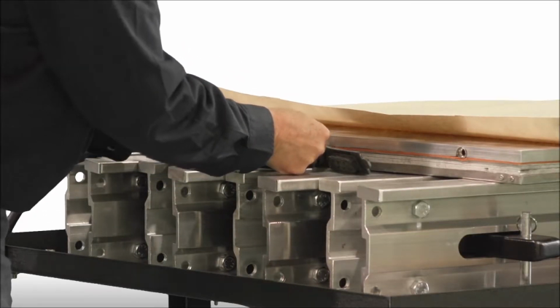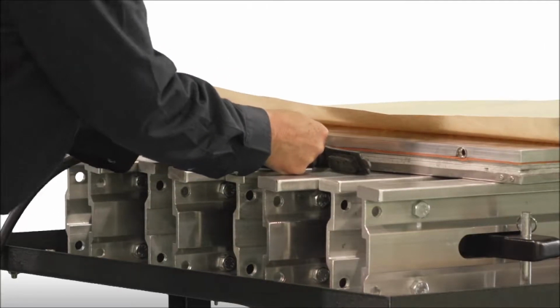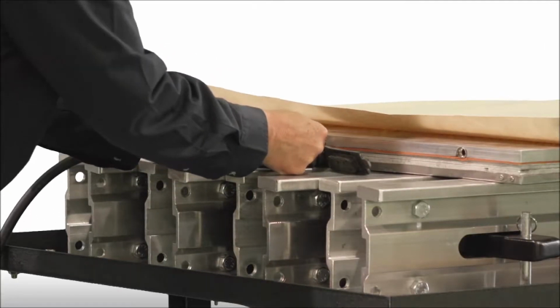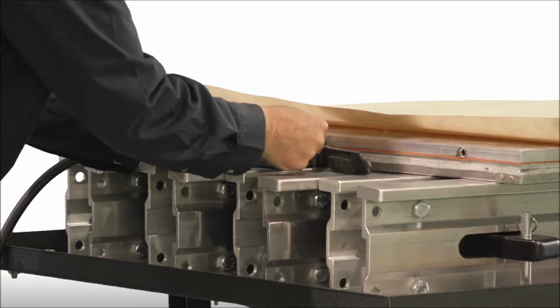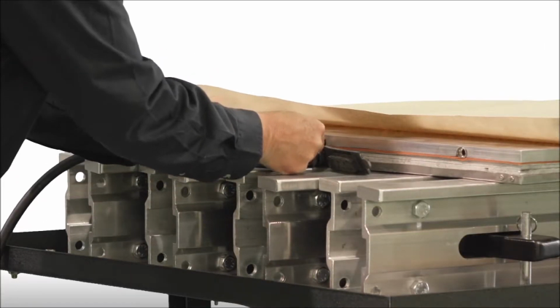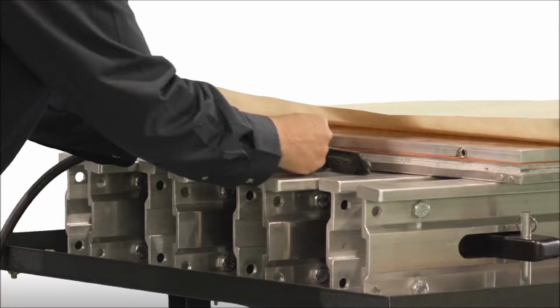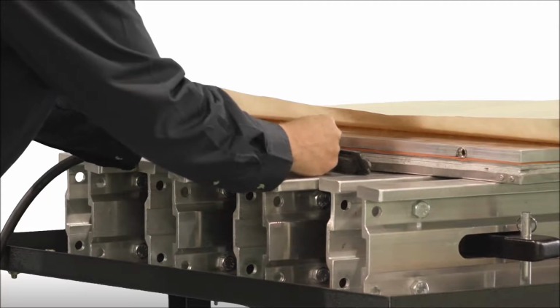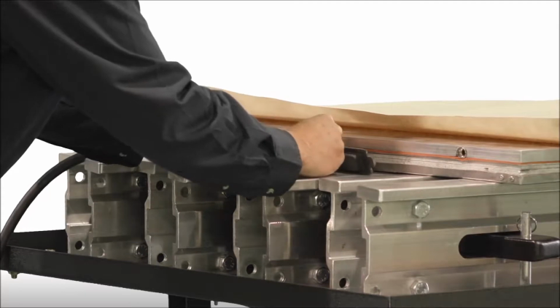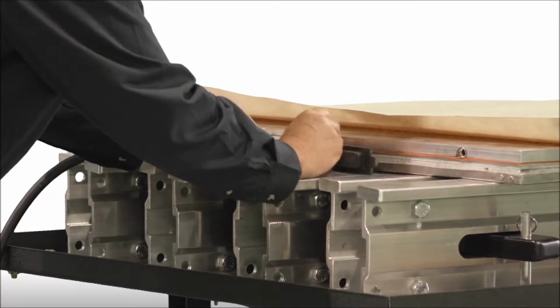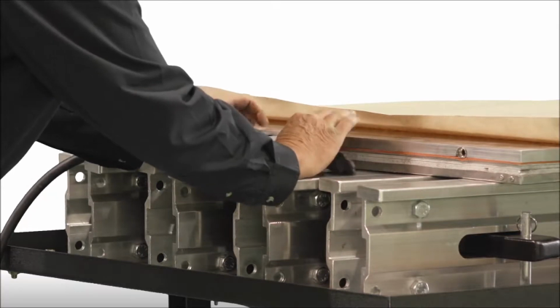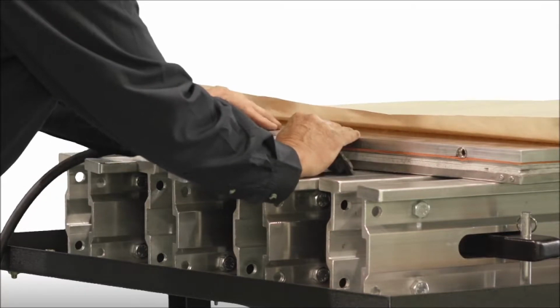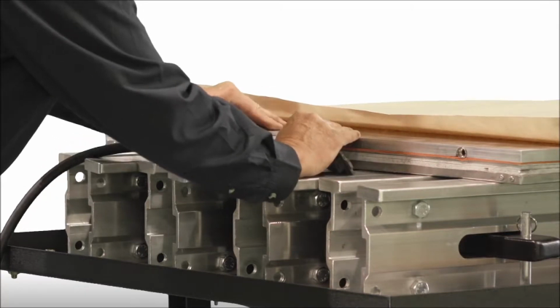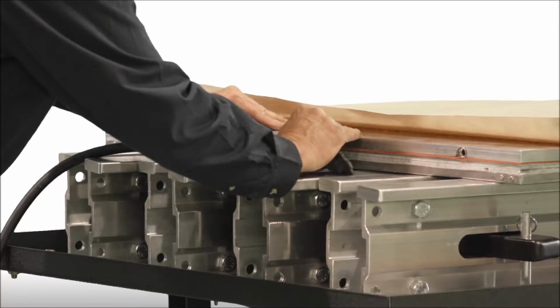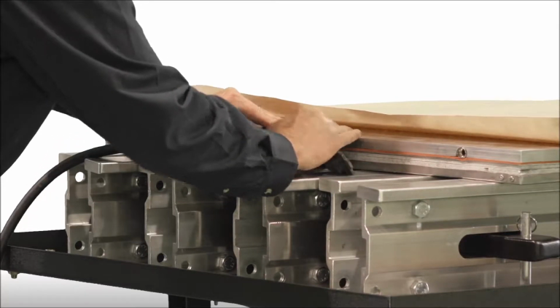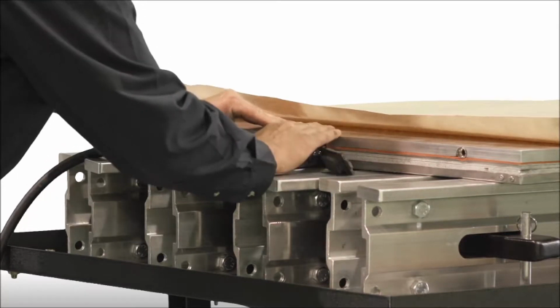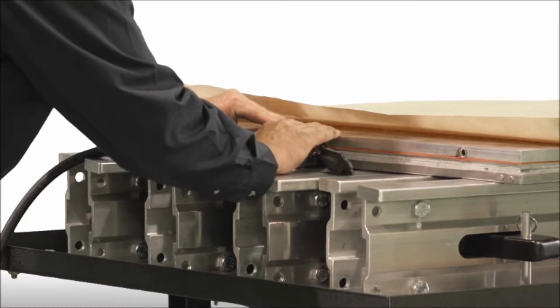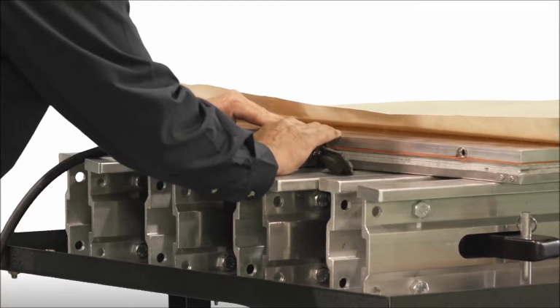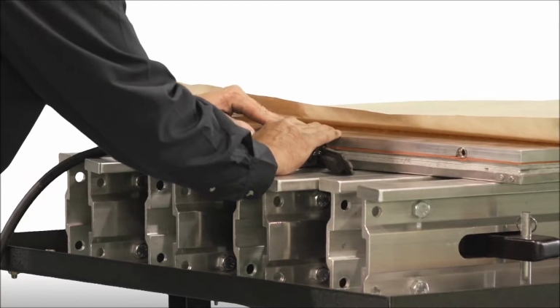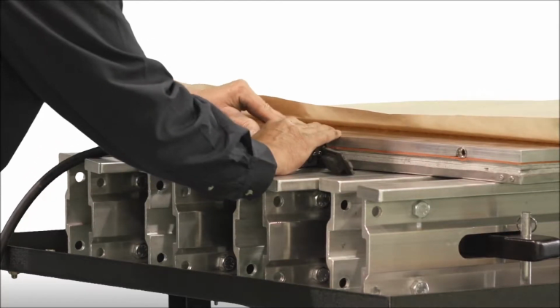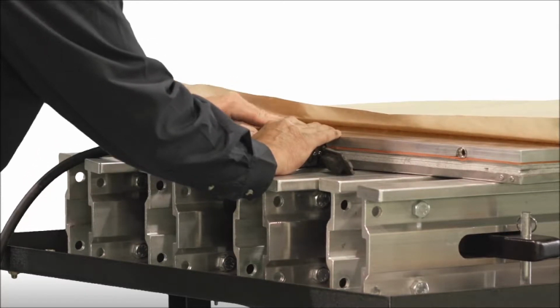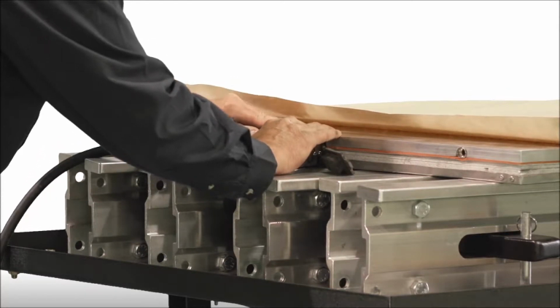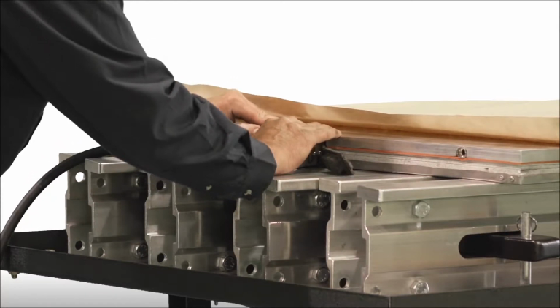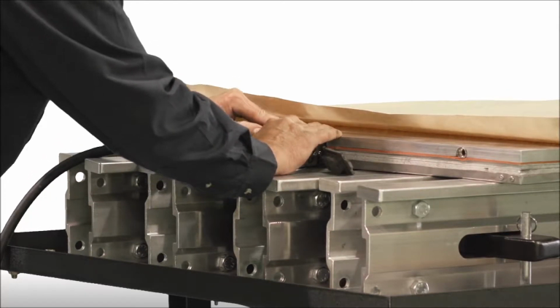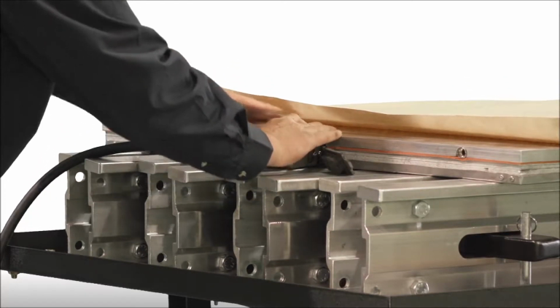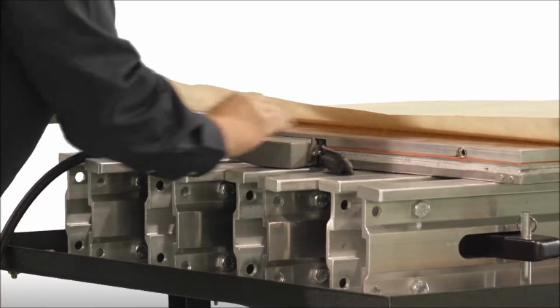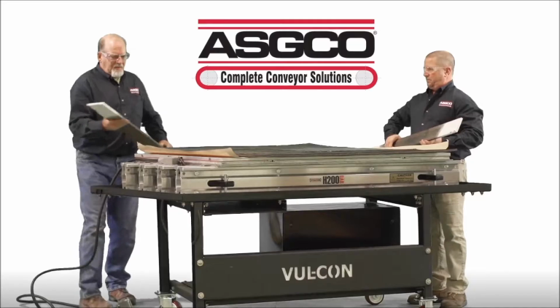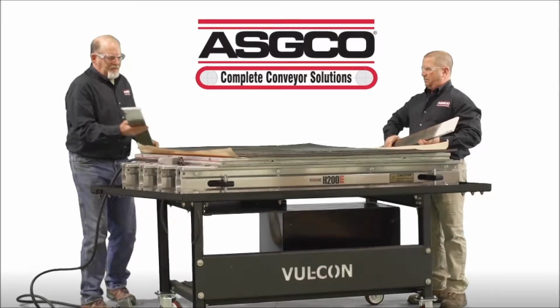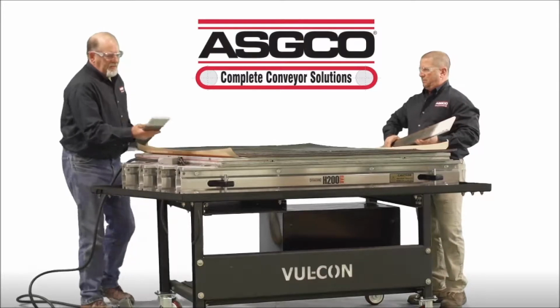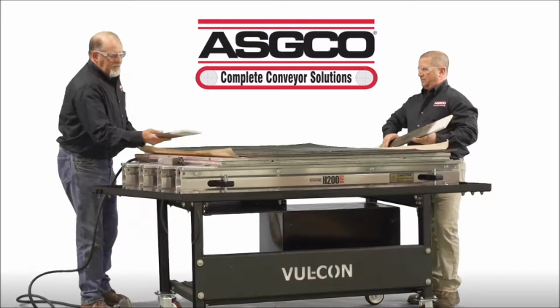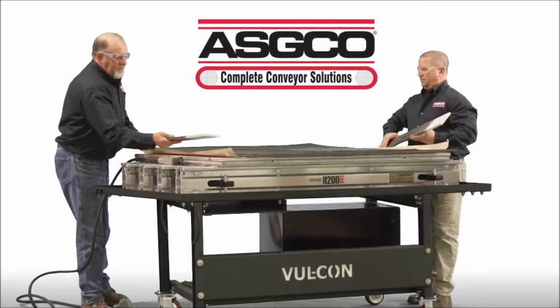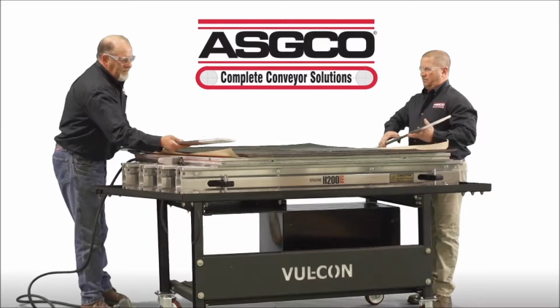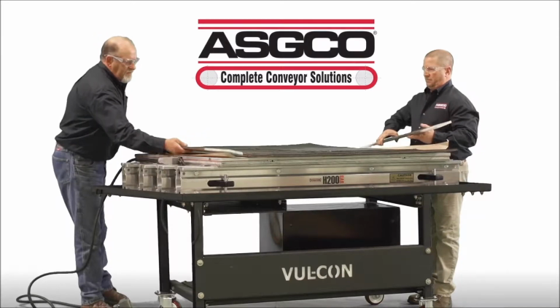On these and larger arrangements, it may be easier to install the bottom platen electrical cables at this point, before the splice has been prepared.